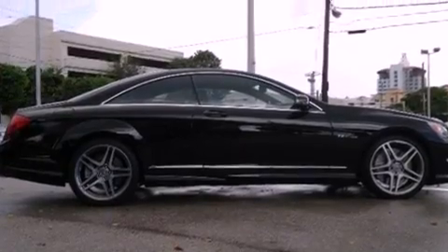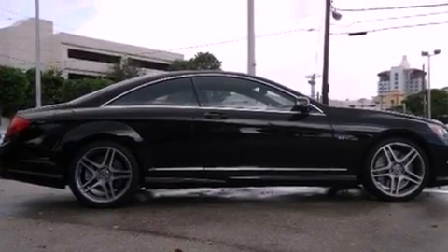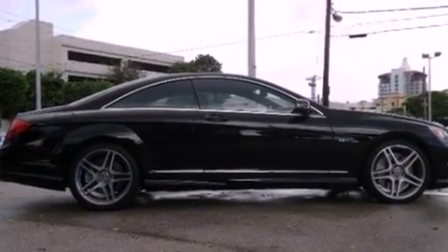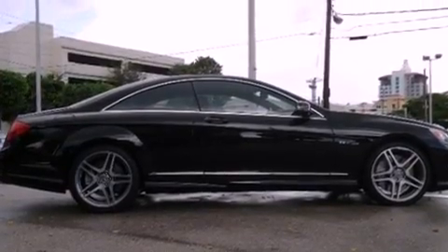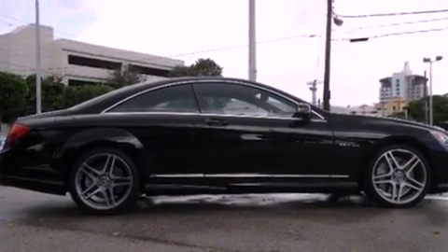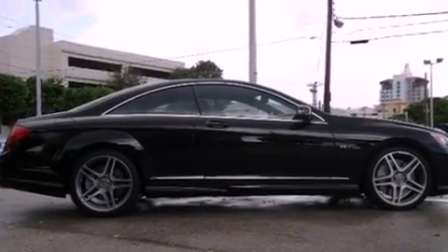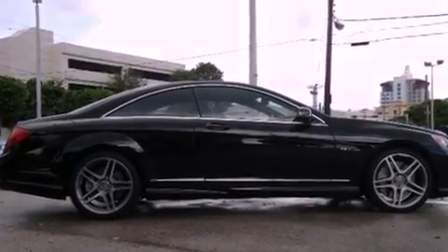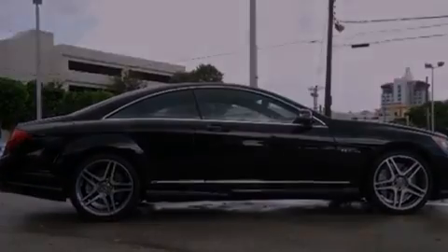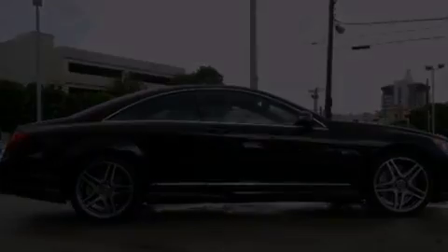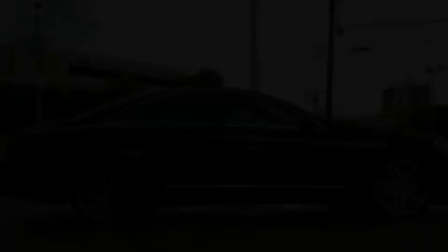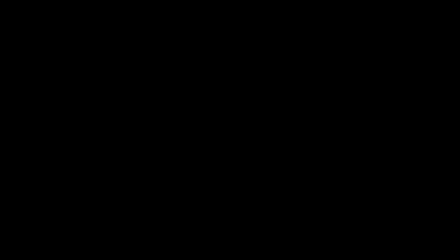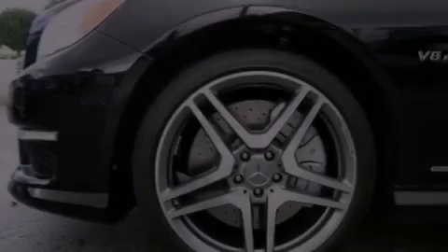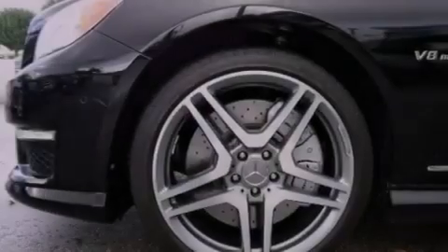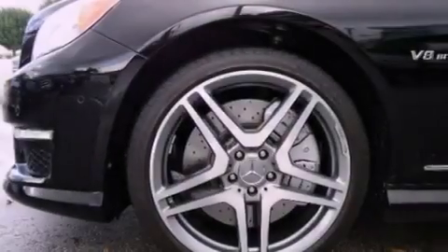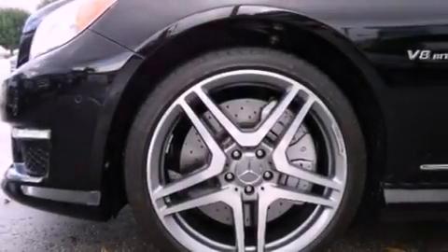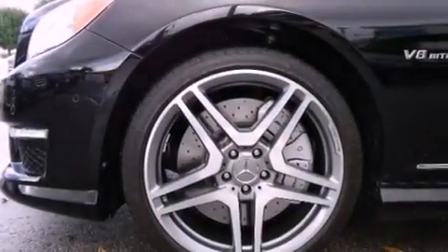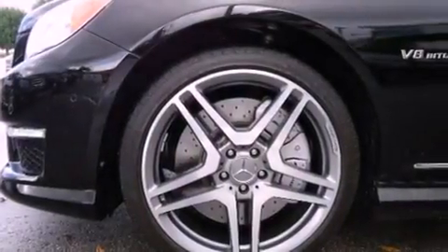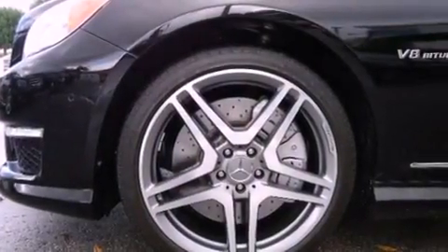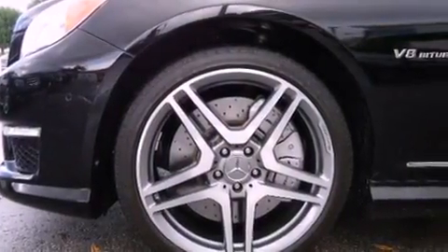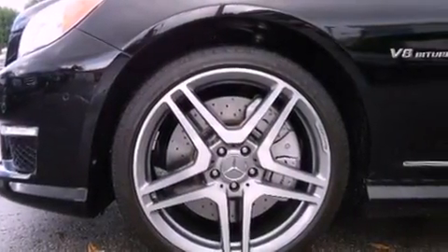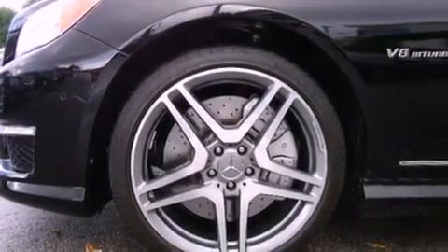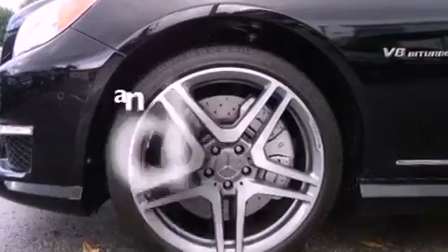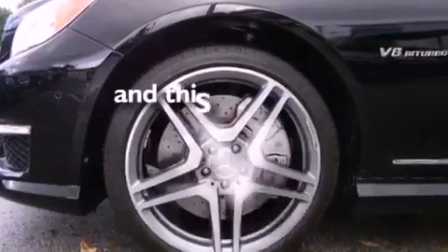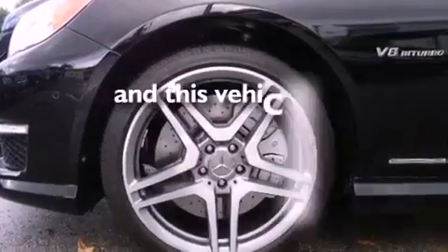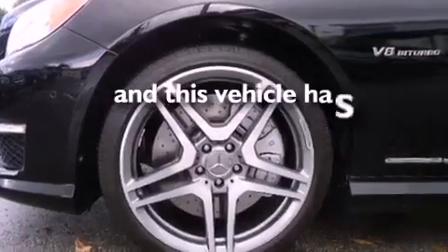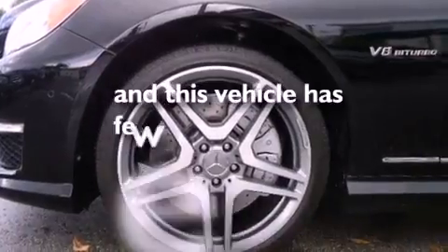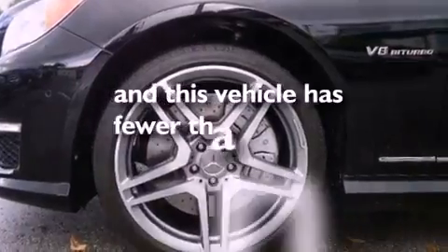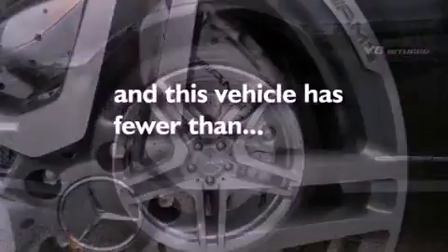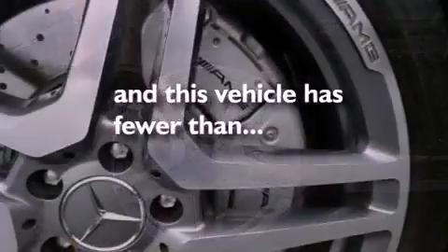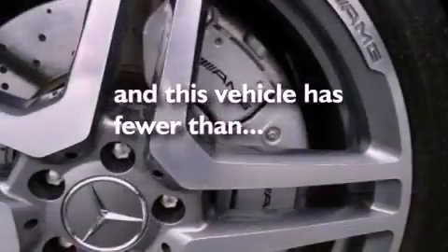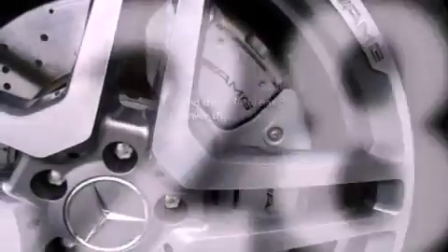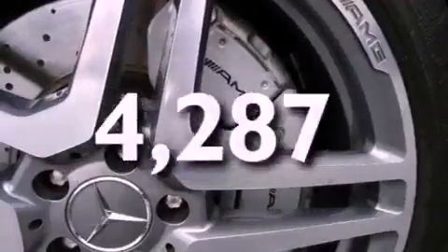Additional features include the tele-aid system, an anti-lock braking system, air conditioning, and this vehicle has less than 5,000 miles.